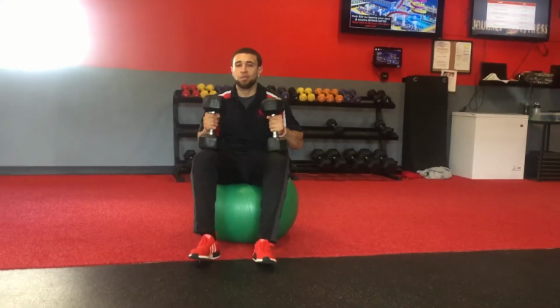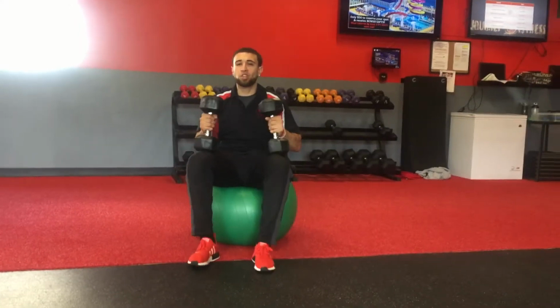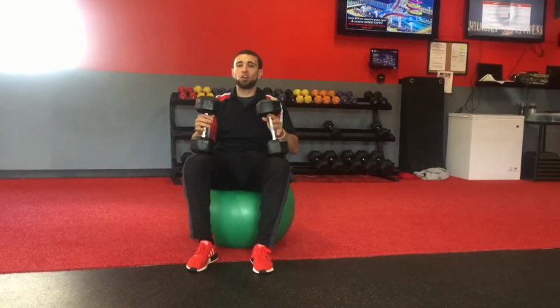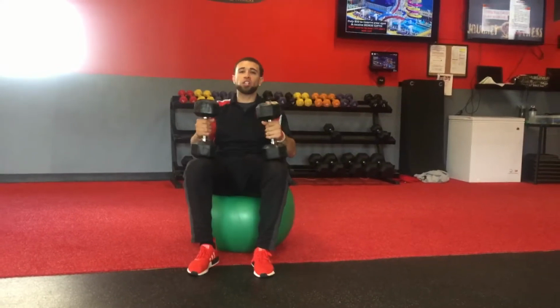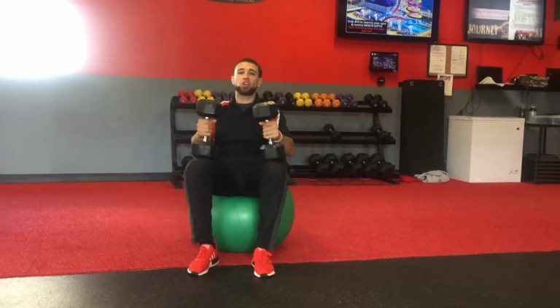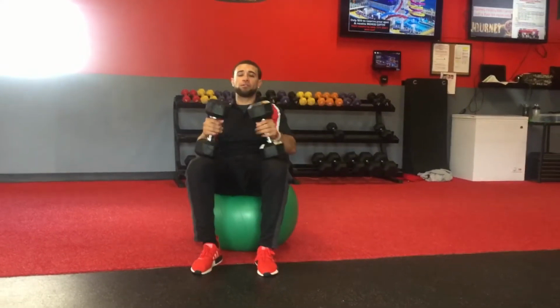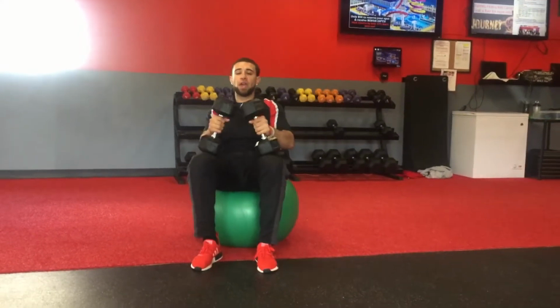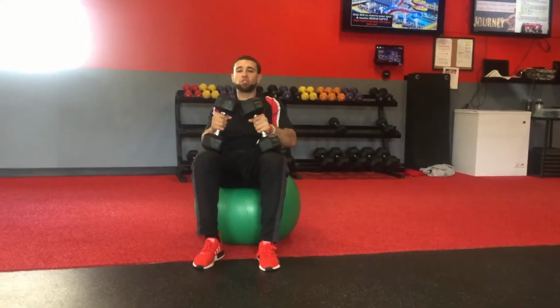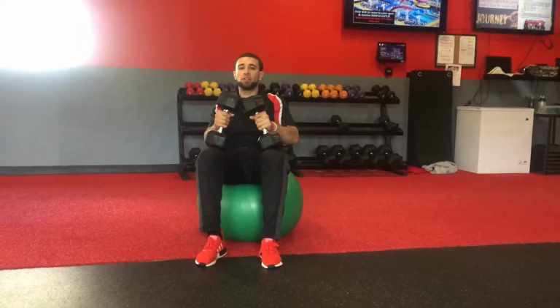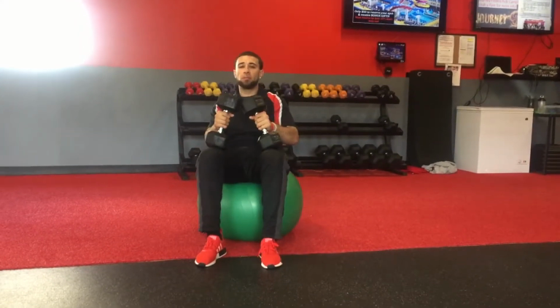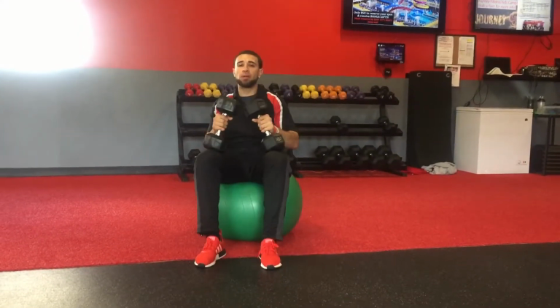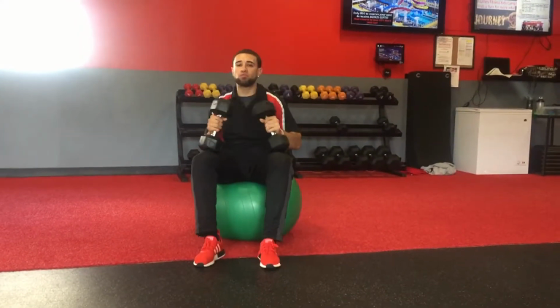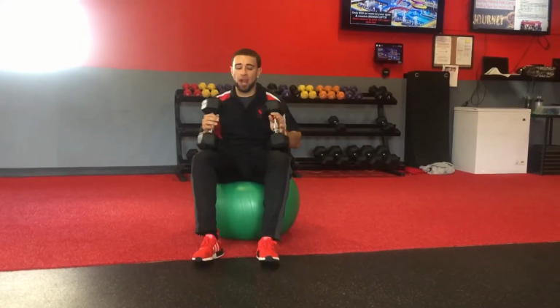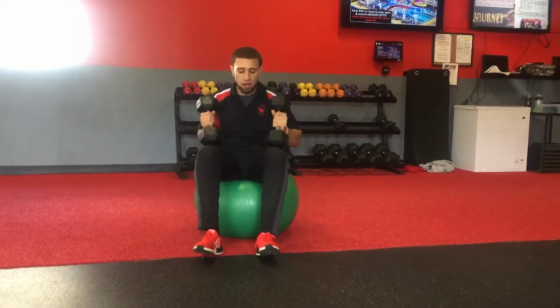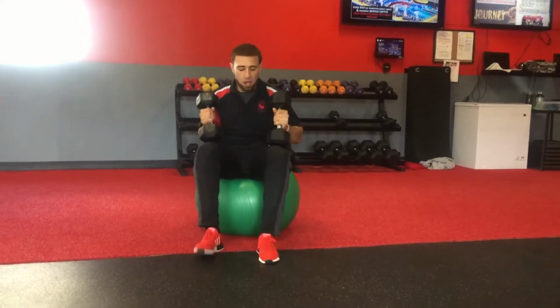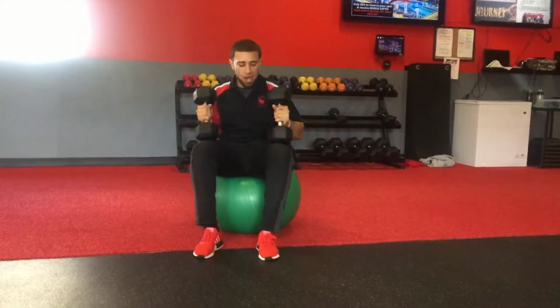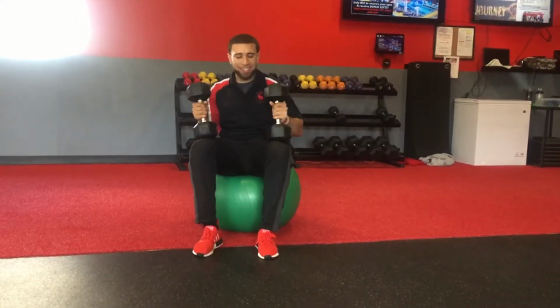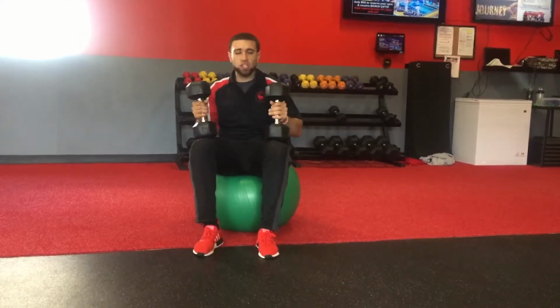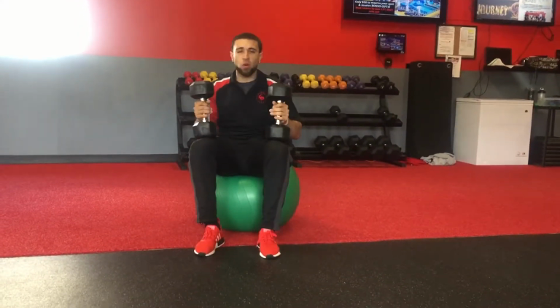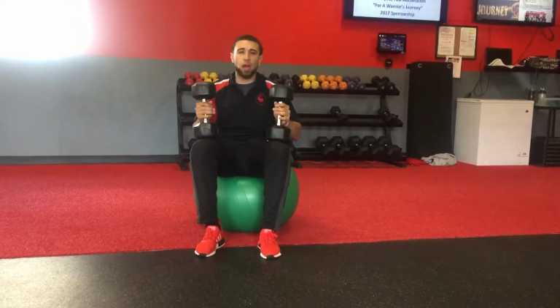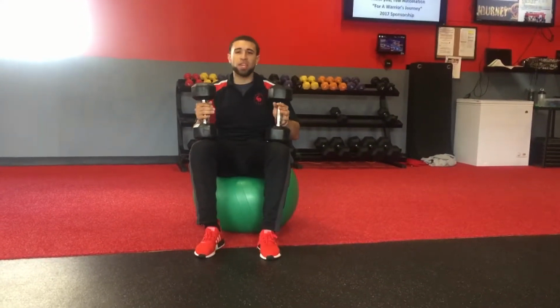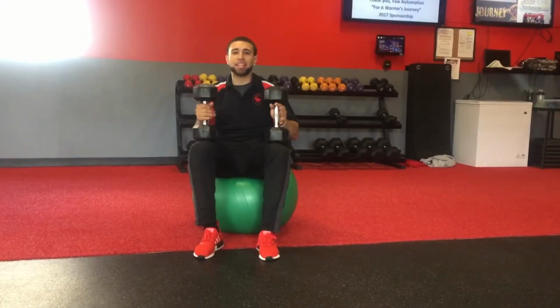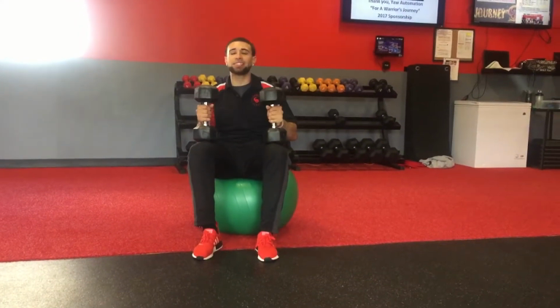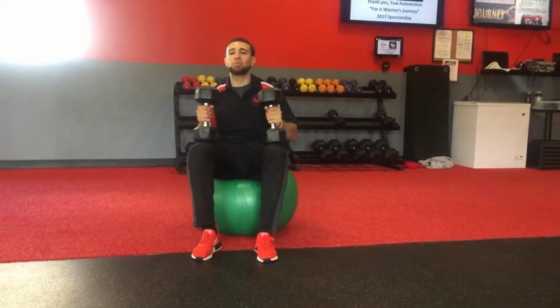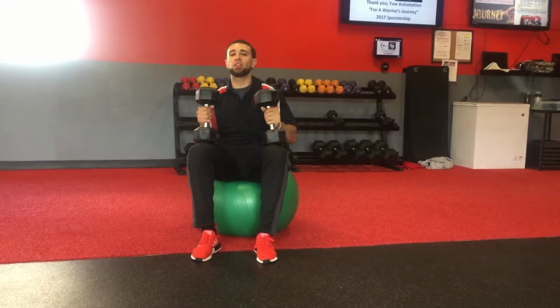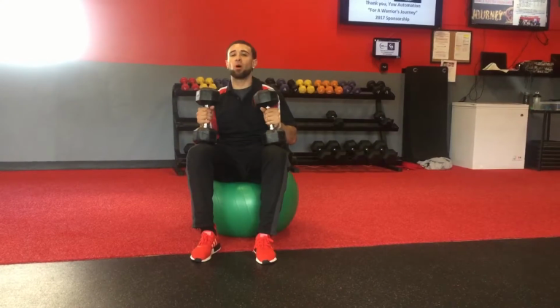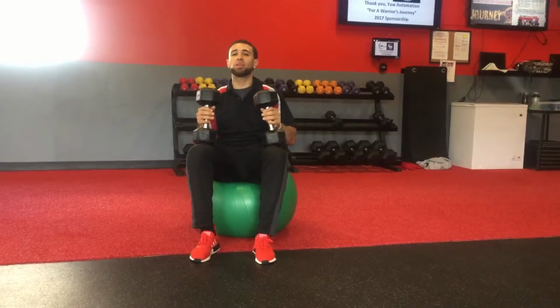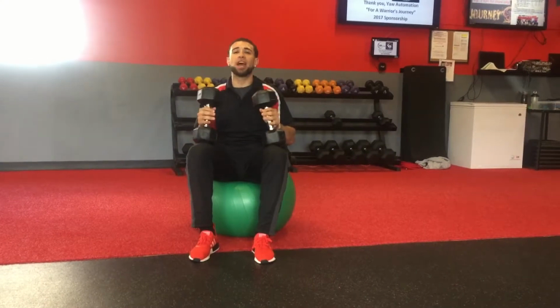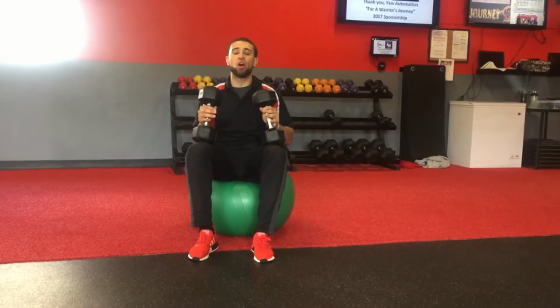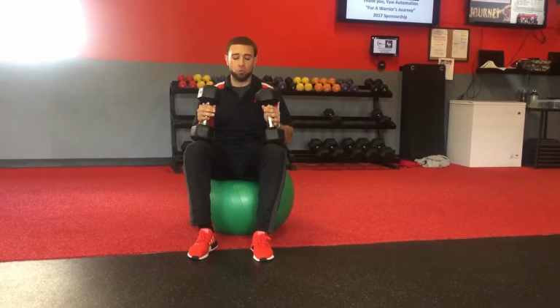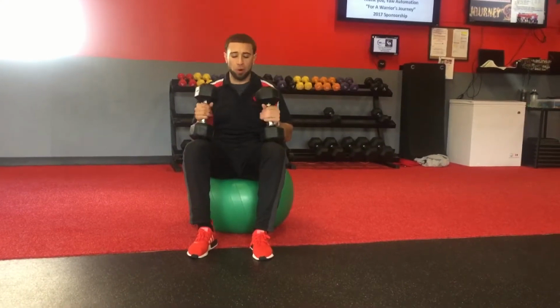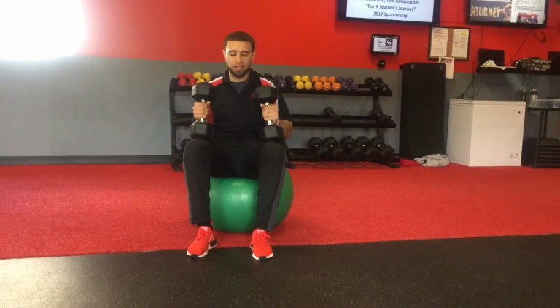What's going on Journey fam? My name is Ryan. In today's workout we got that stability ball with that arm press.